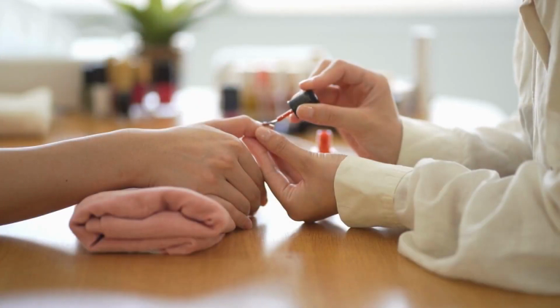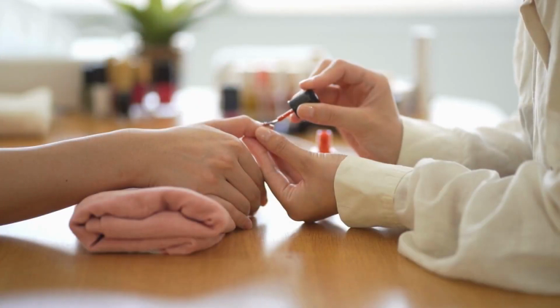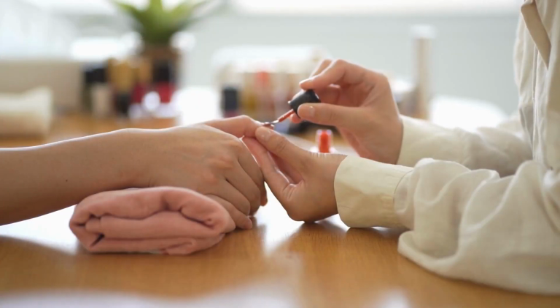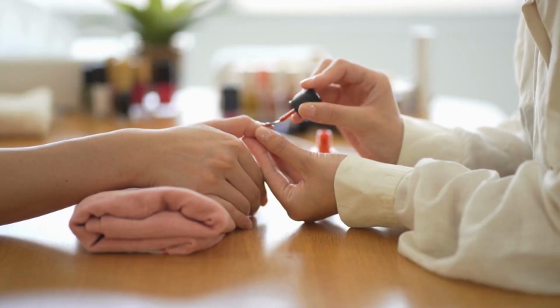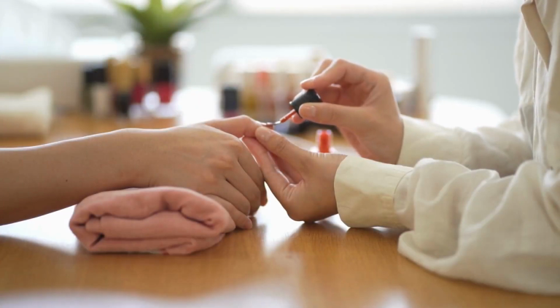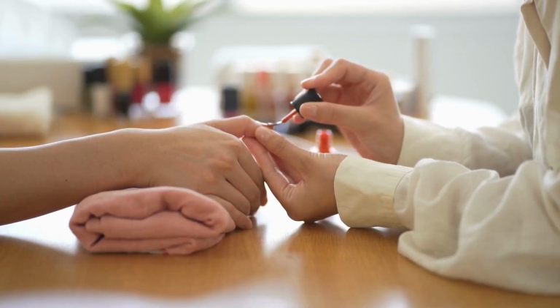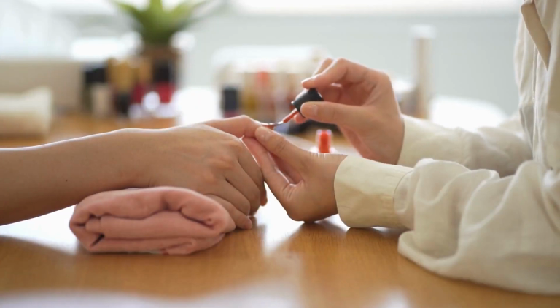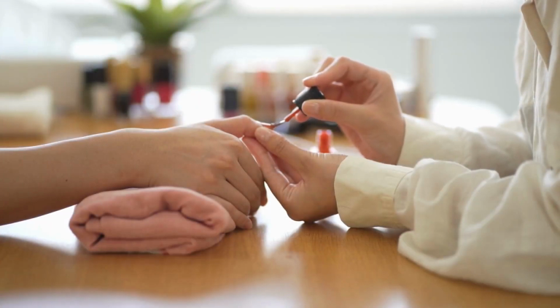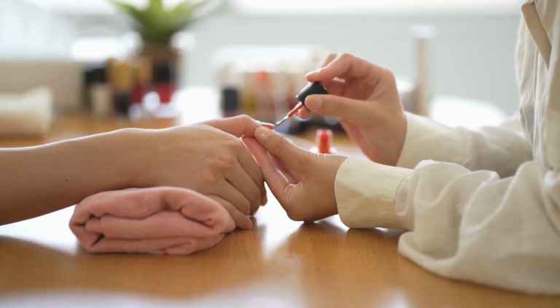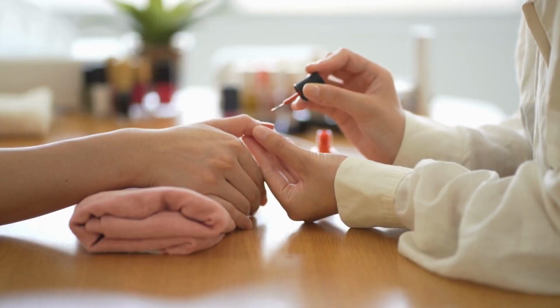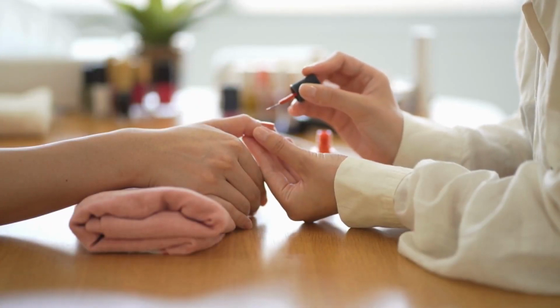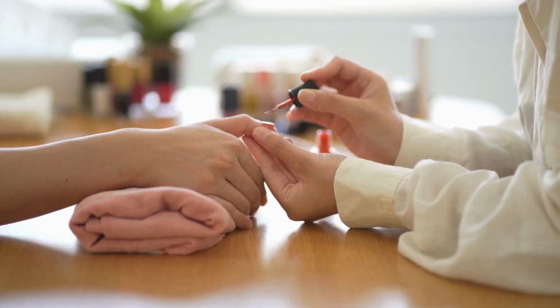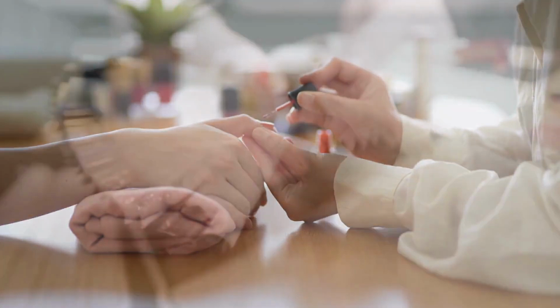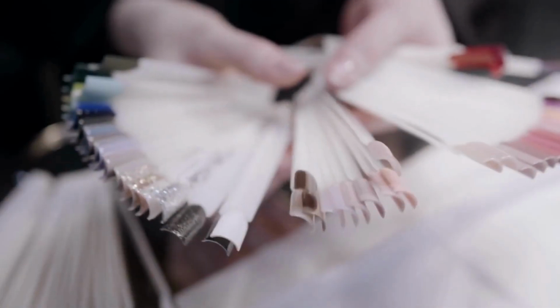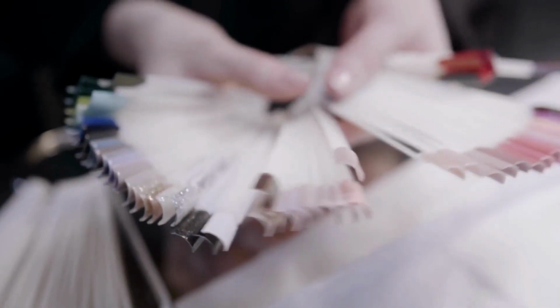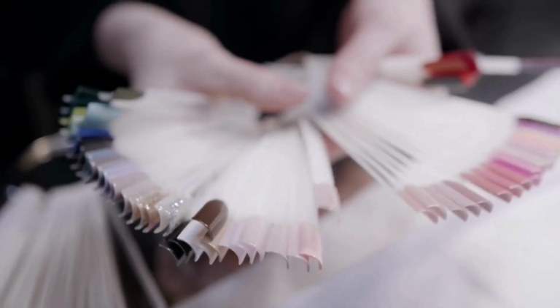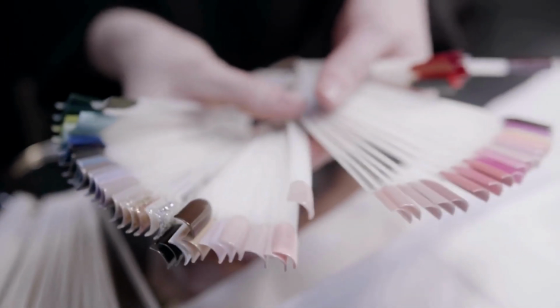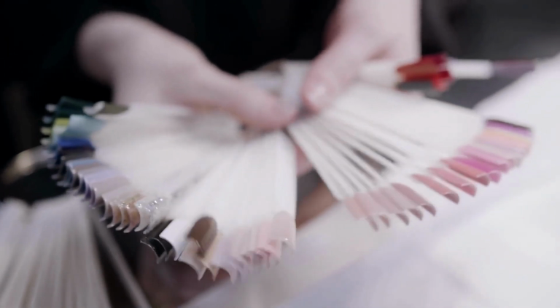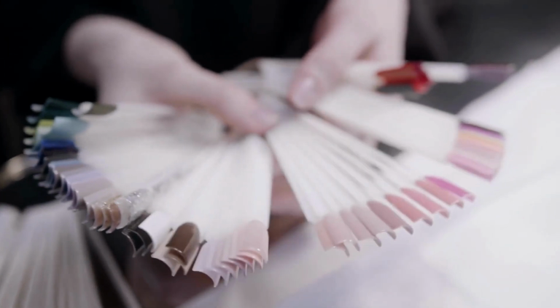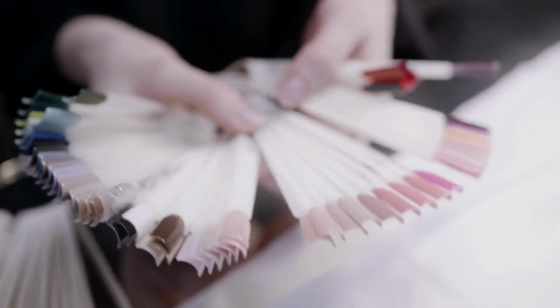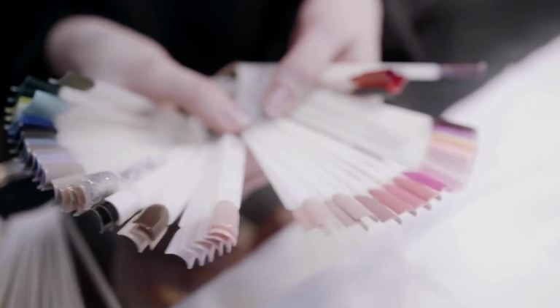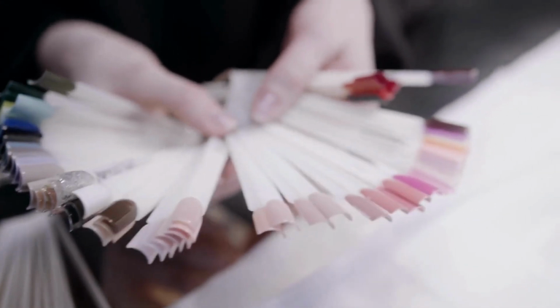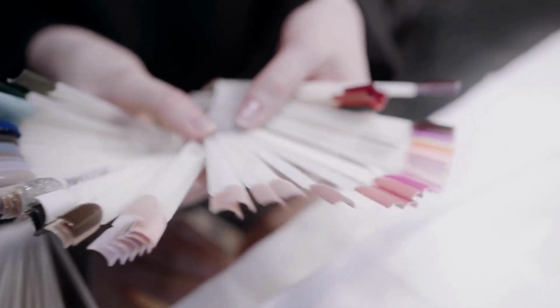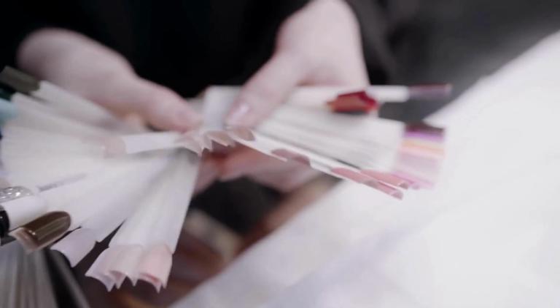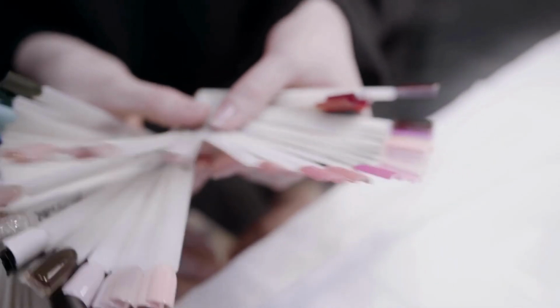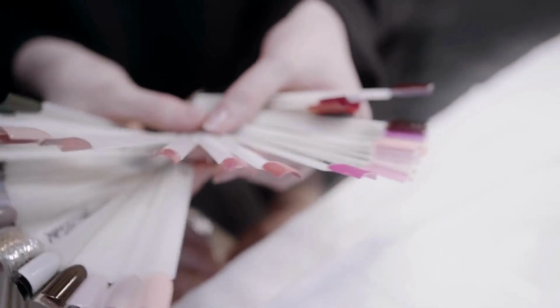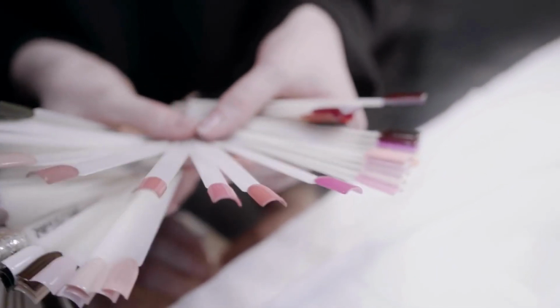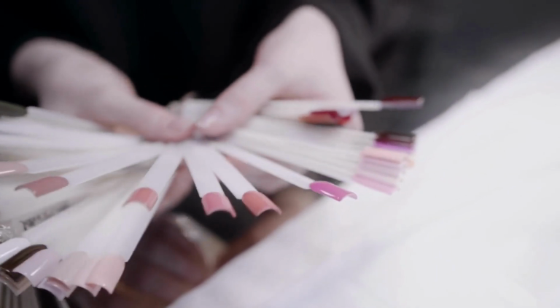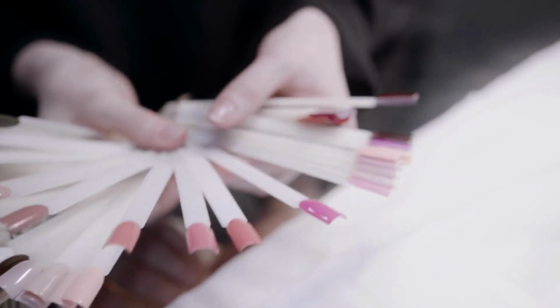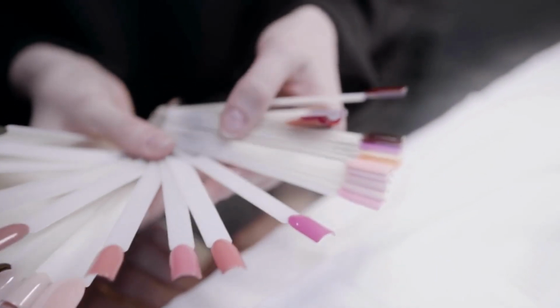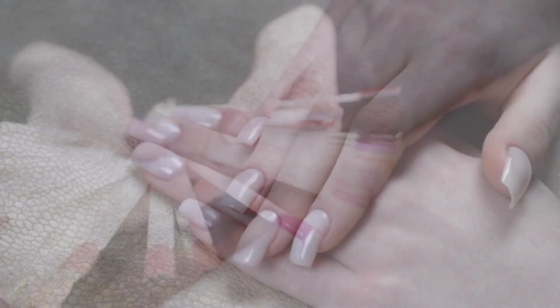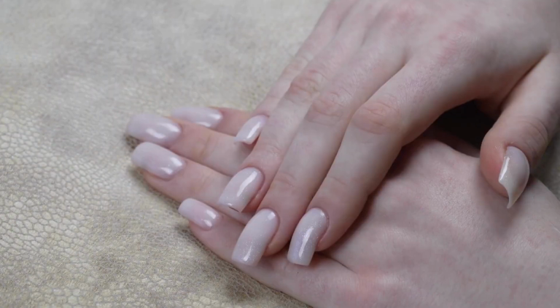There are so many ways to do your nails, but I recommend sticking with elegant designs and colors.